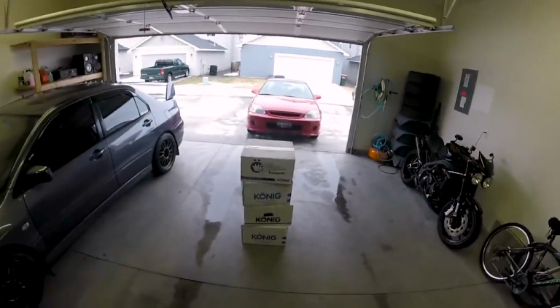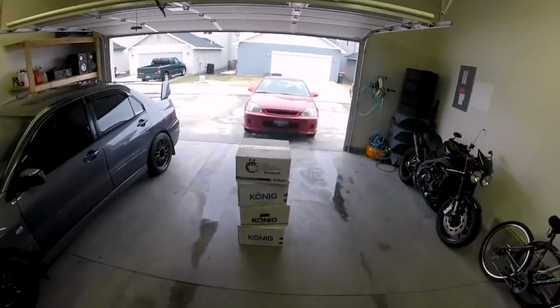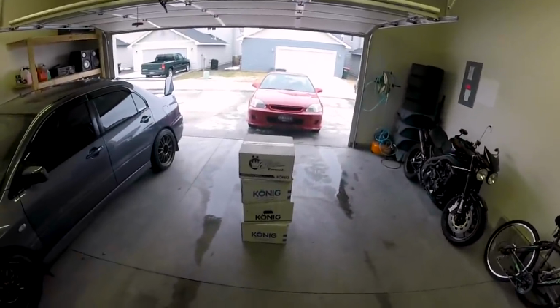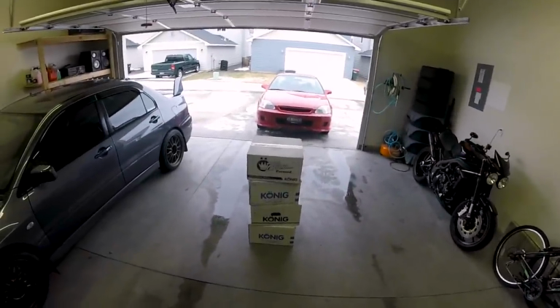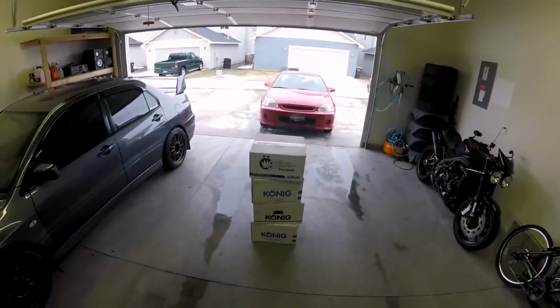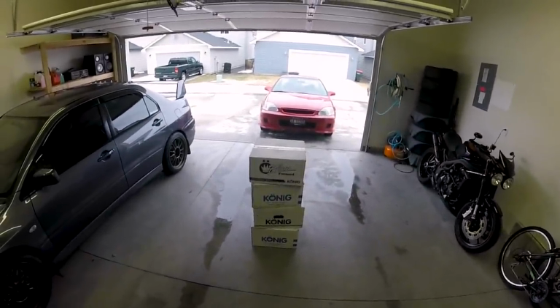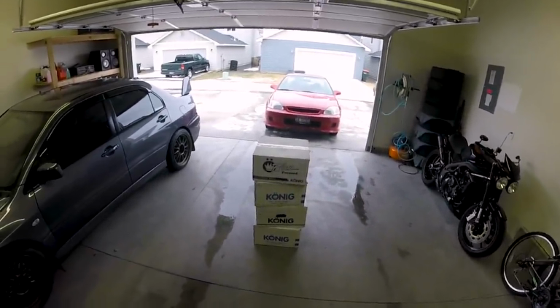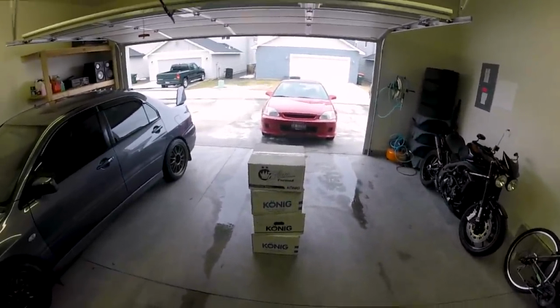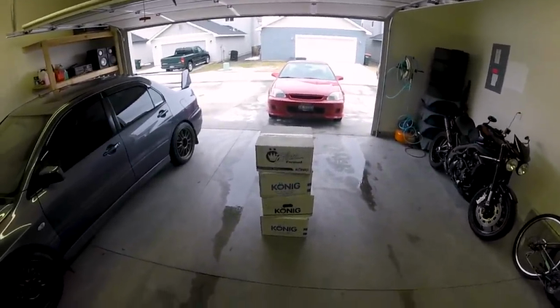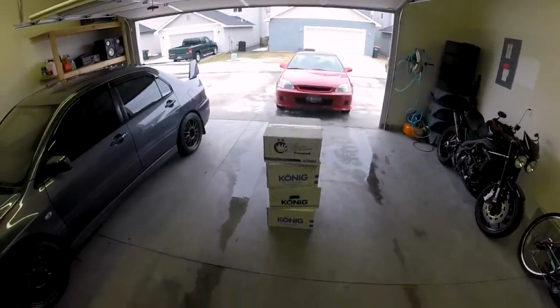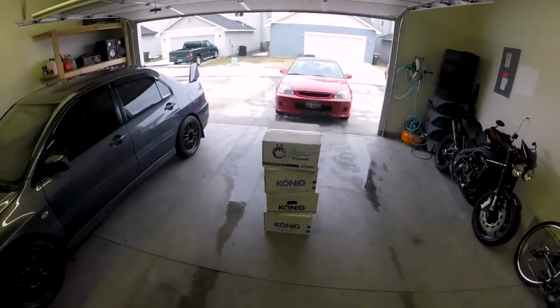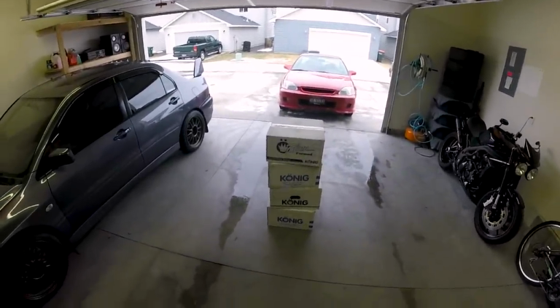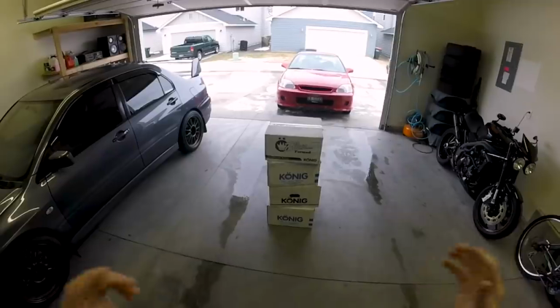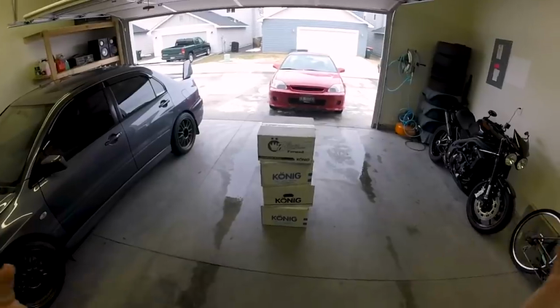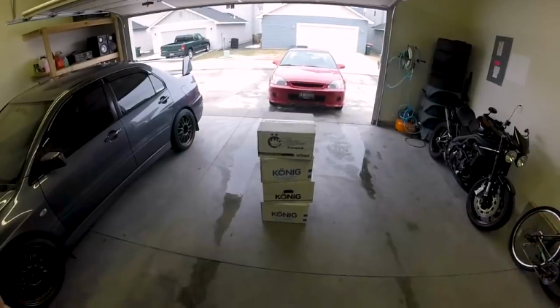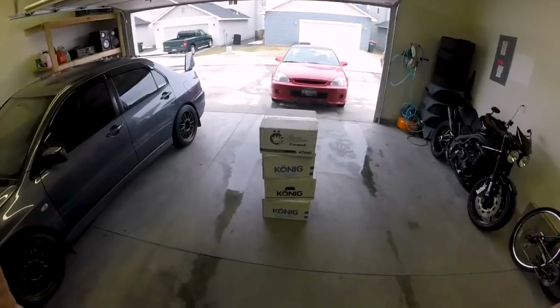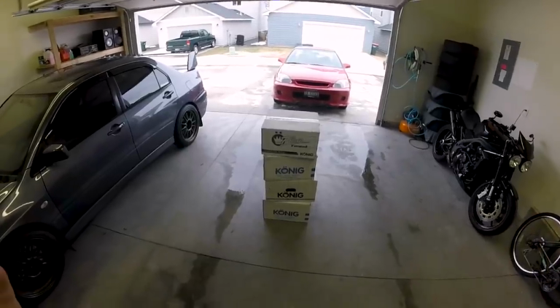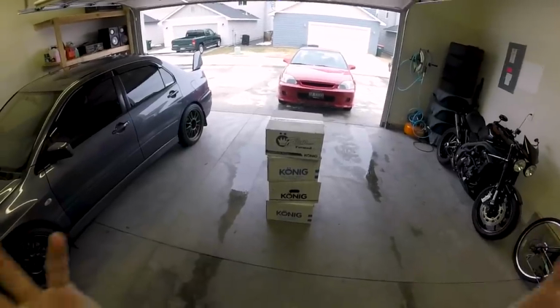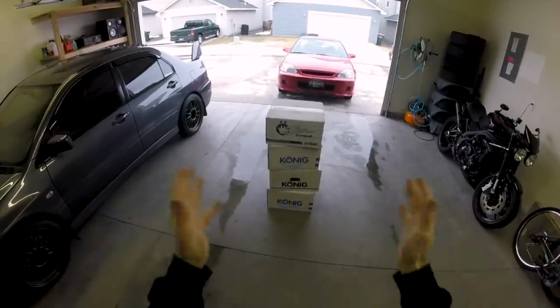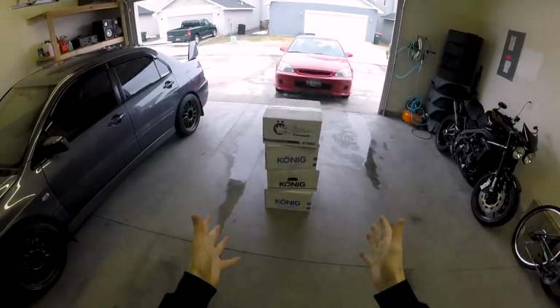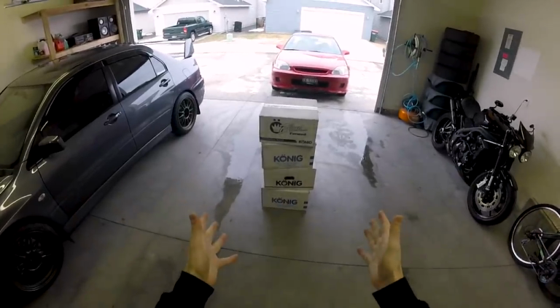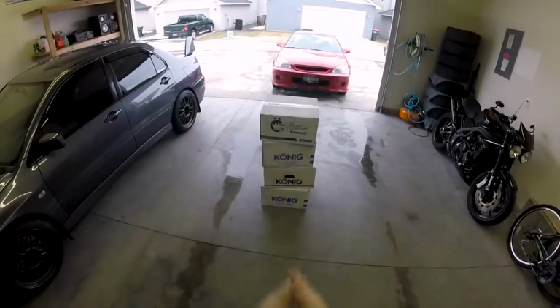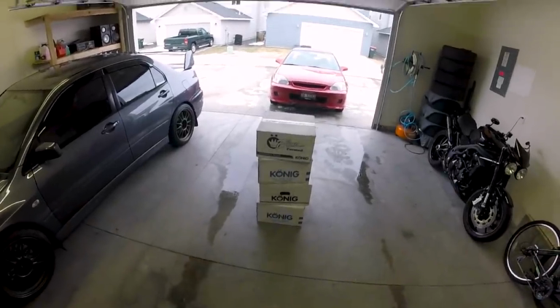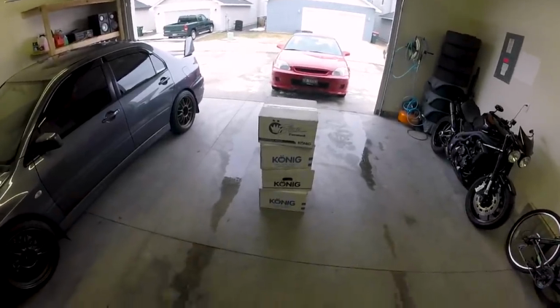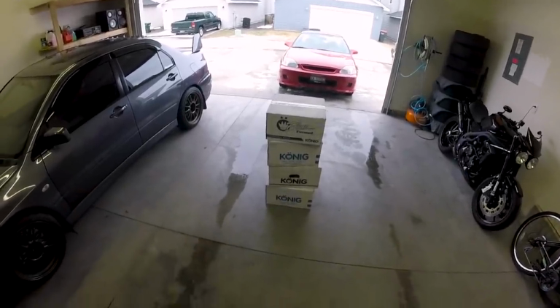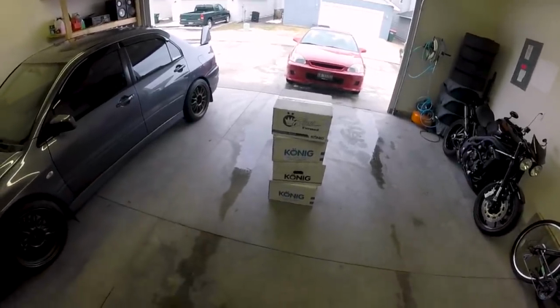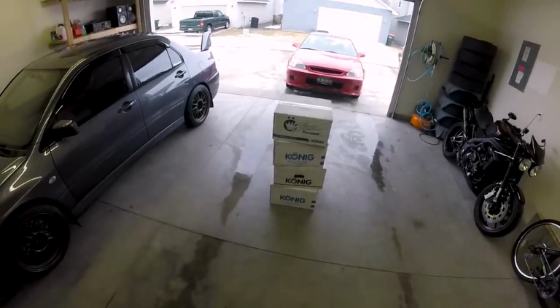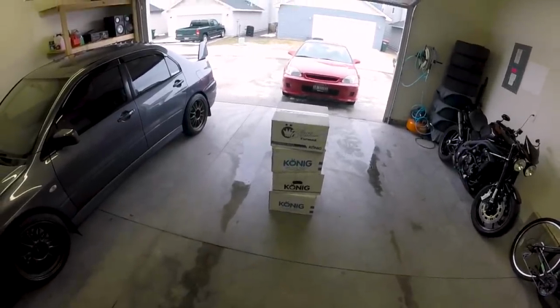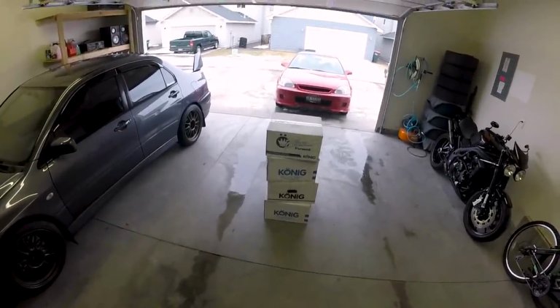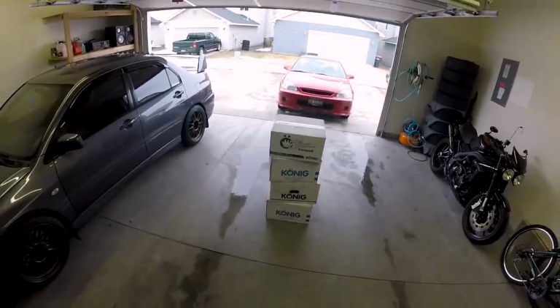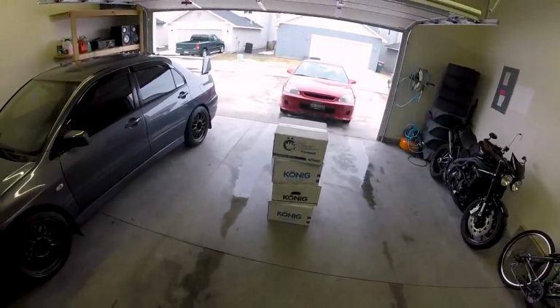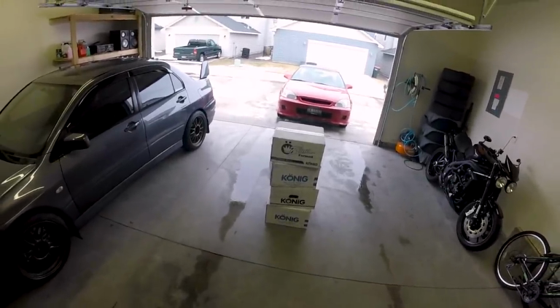Hopefully you enjoyed that little teaser there. Now before I jump into the actual unboxing, I do want to cover a few things first.